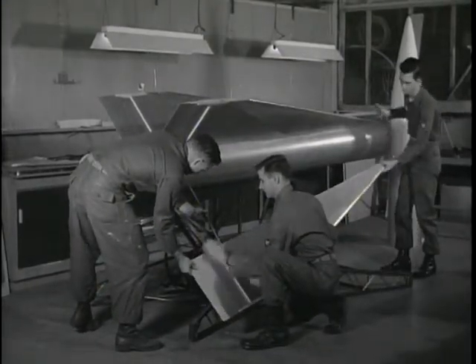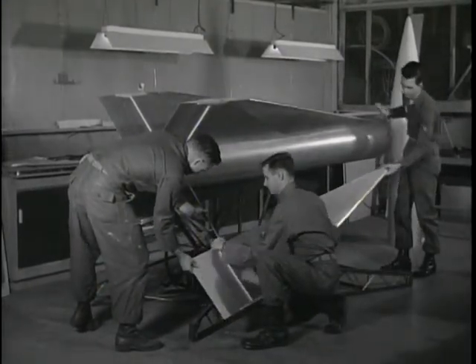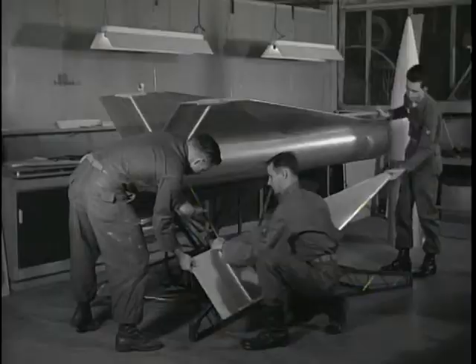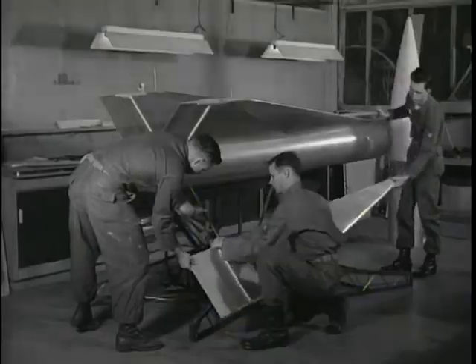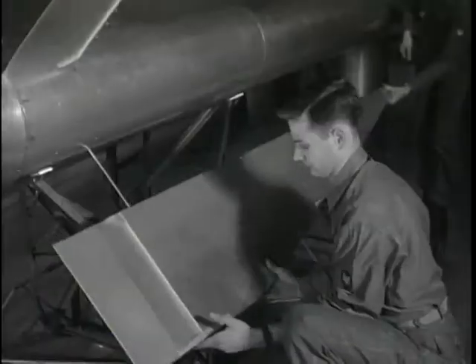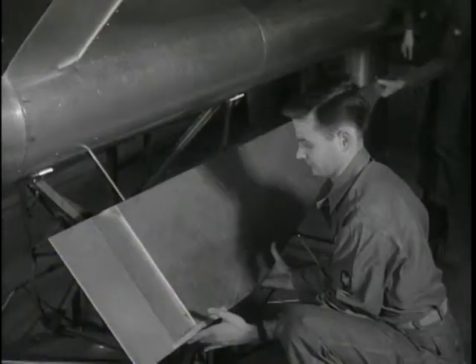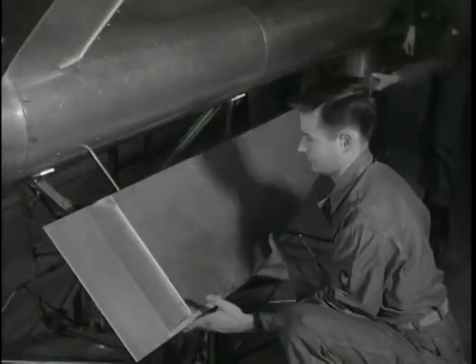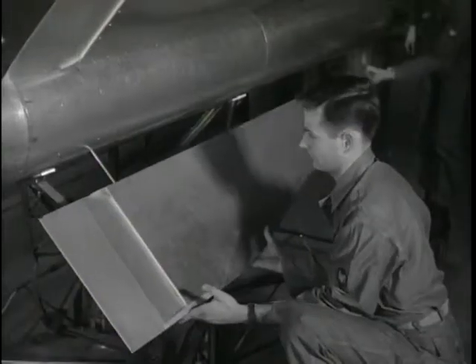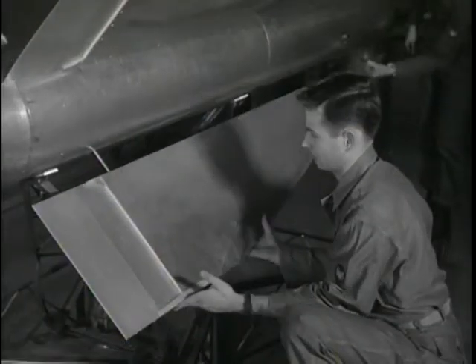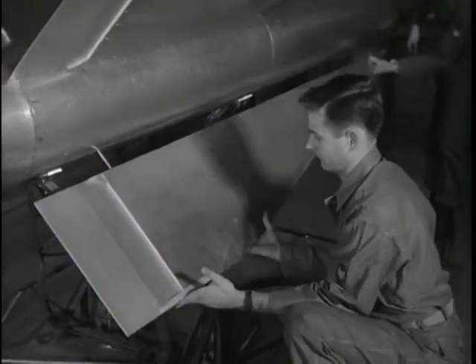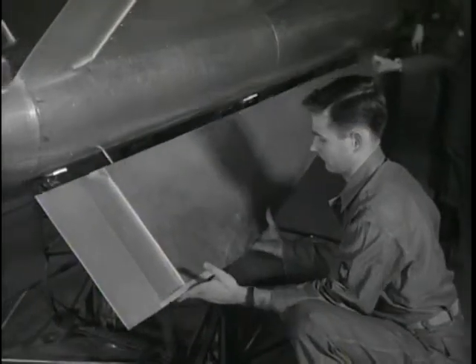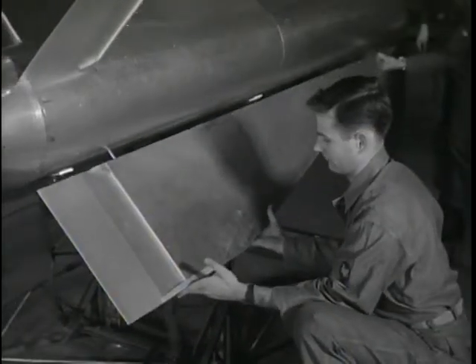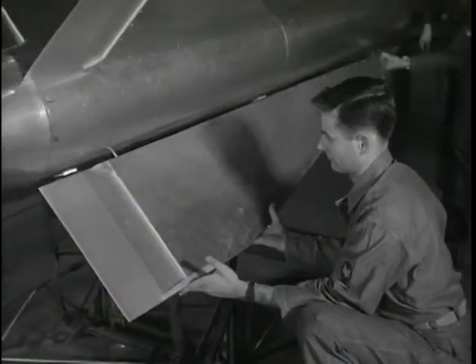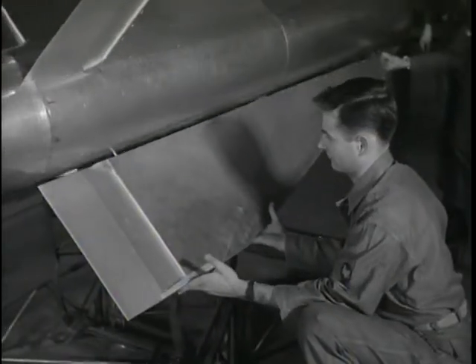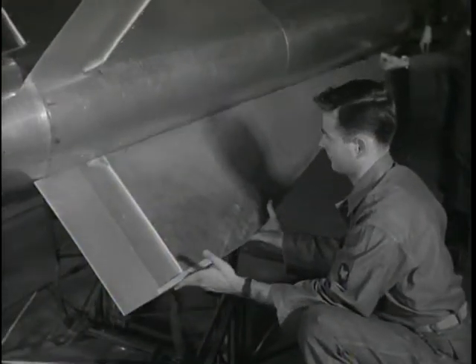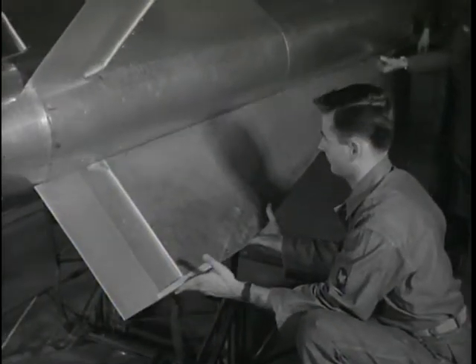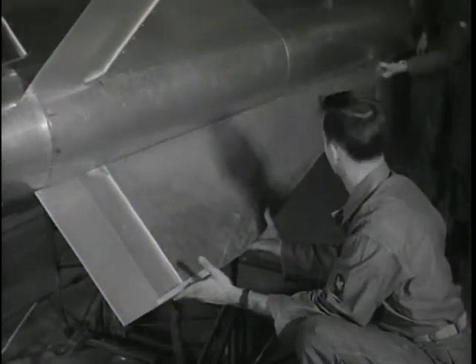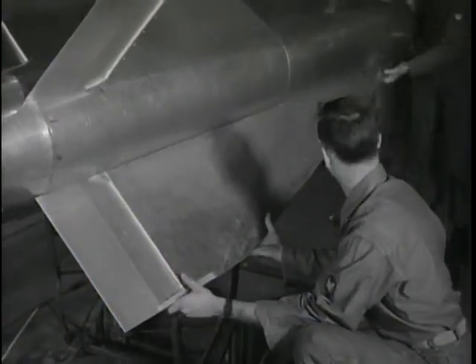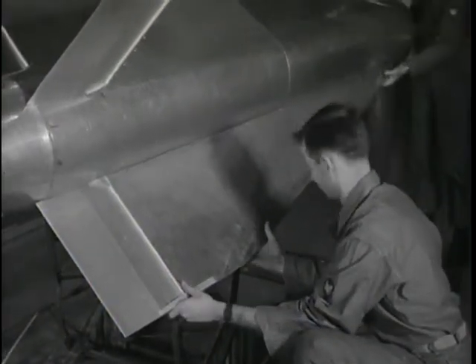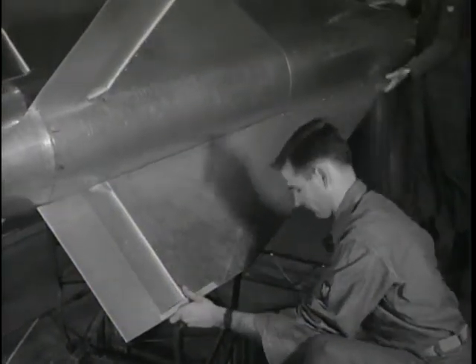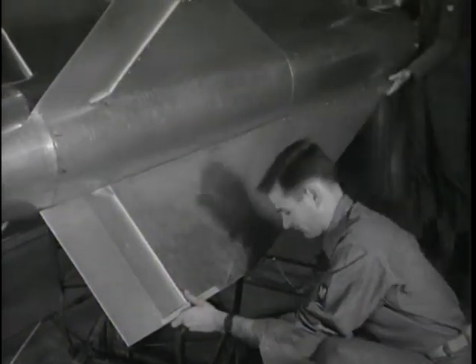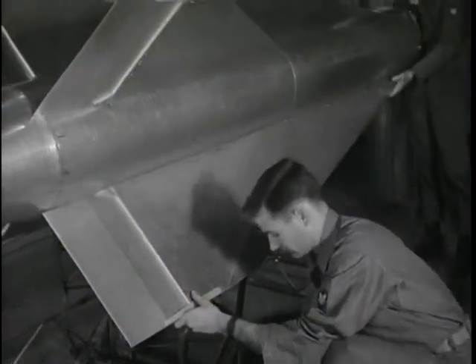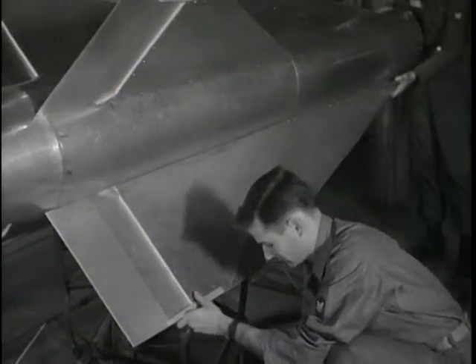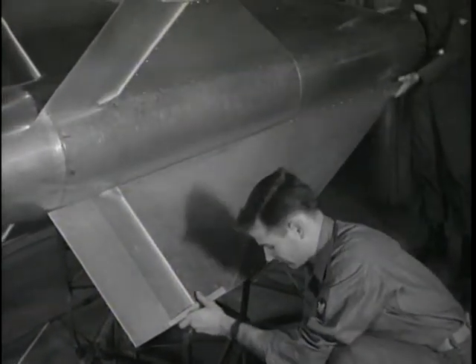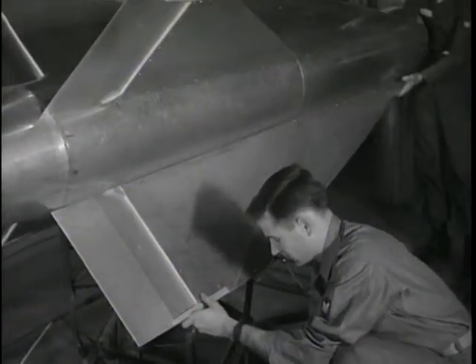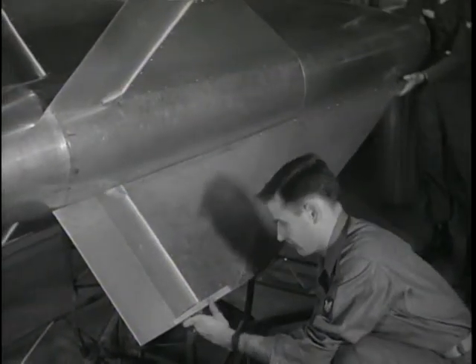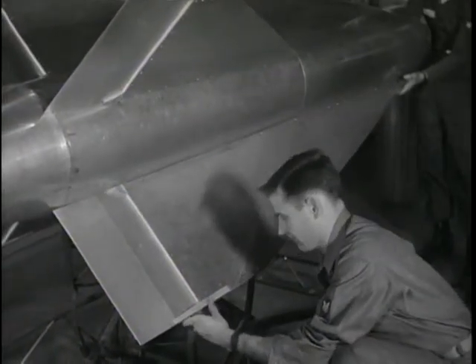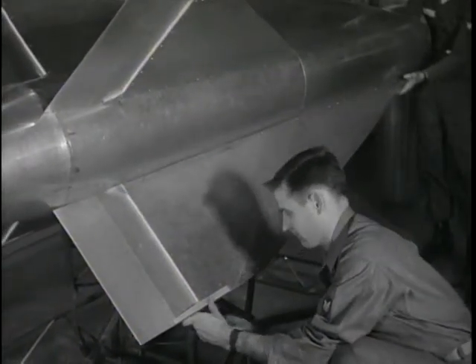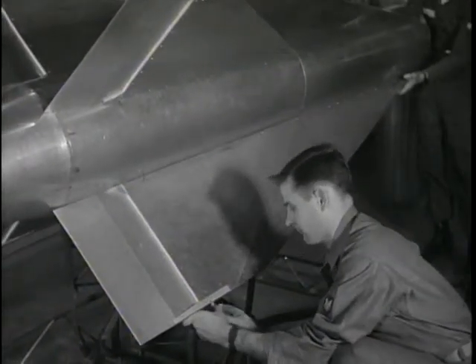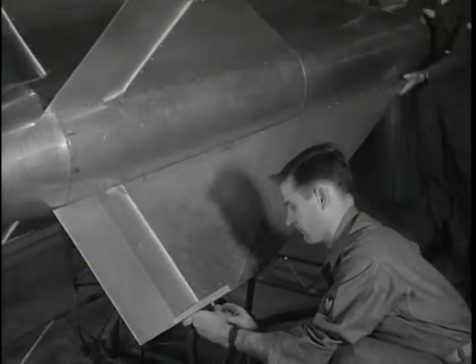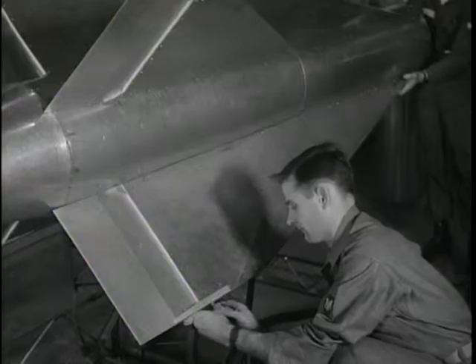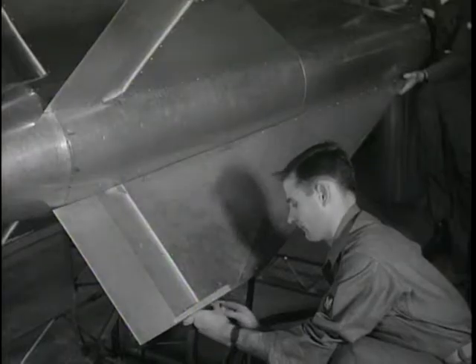And before long, the new exhibit, finished to the last detail, is ready for showing to the world outside.